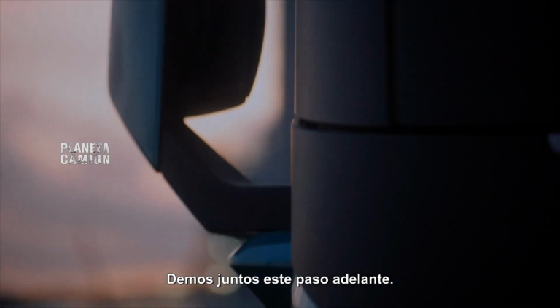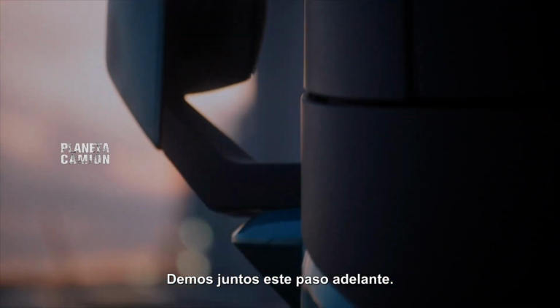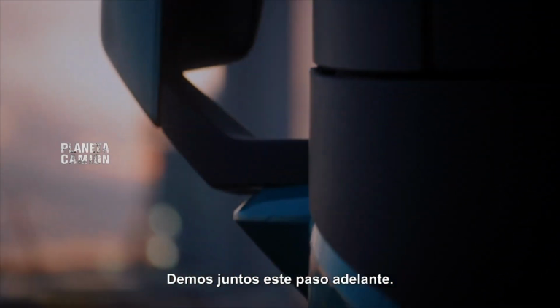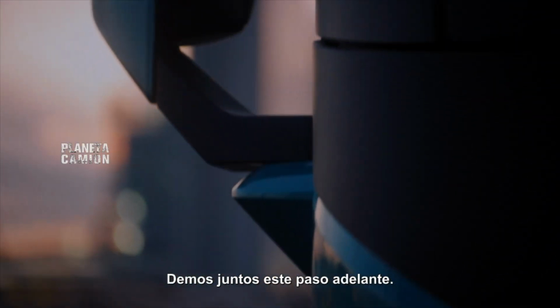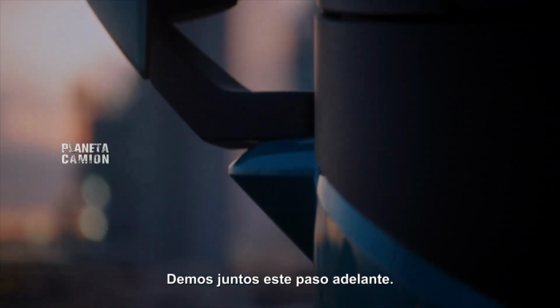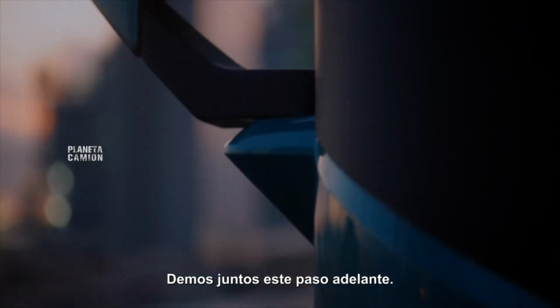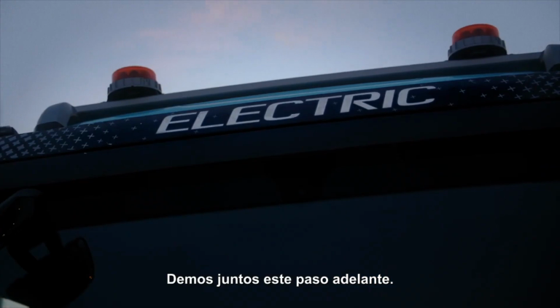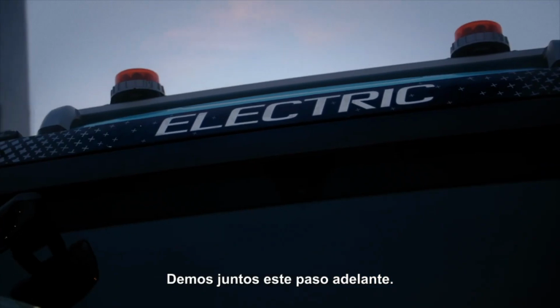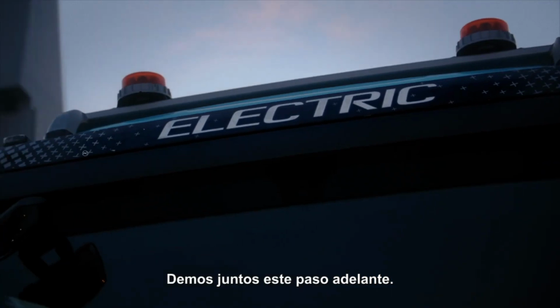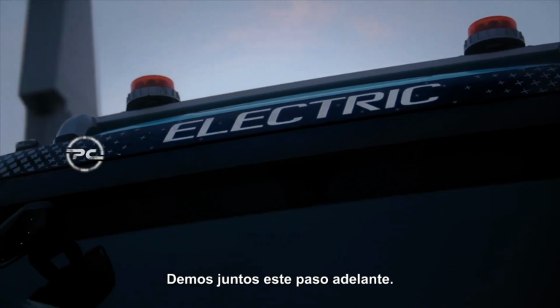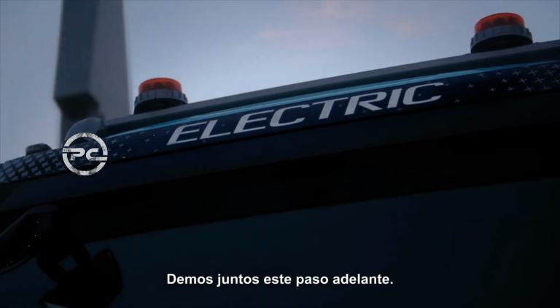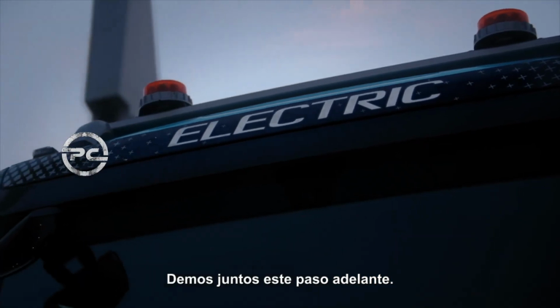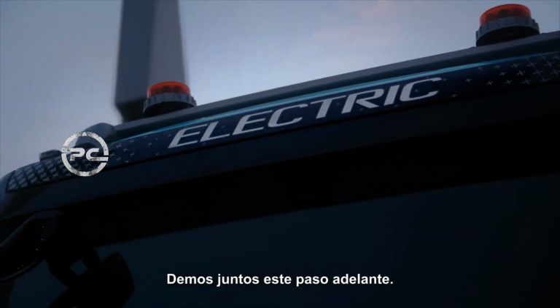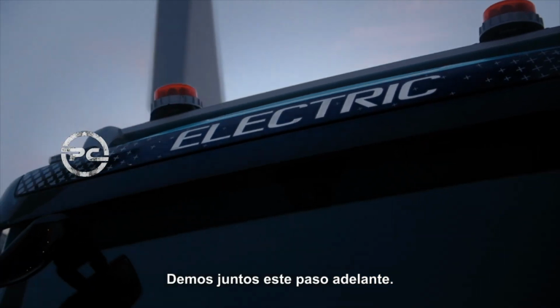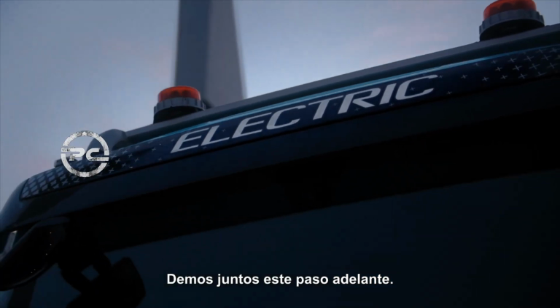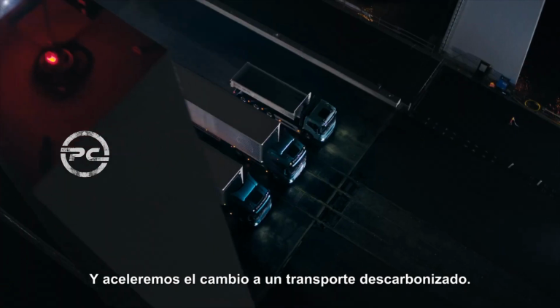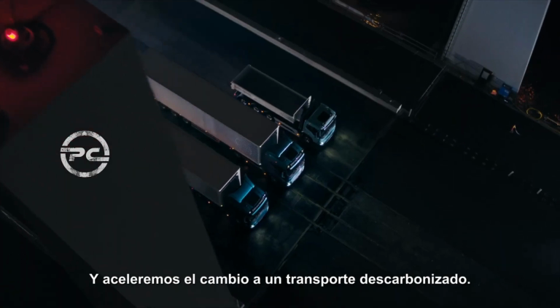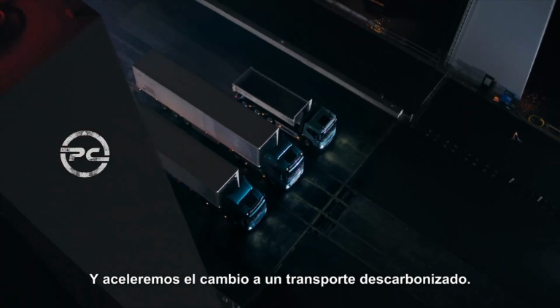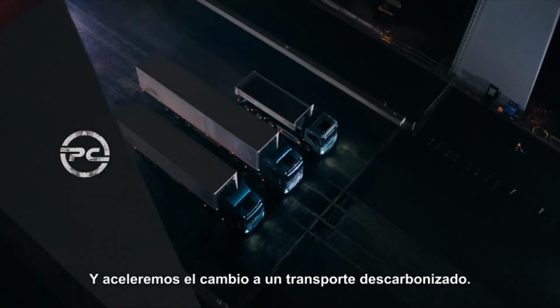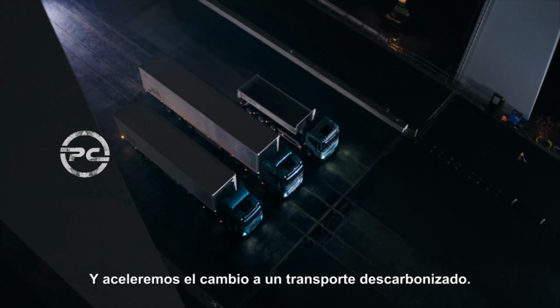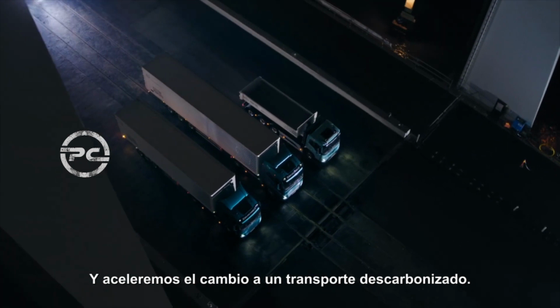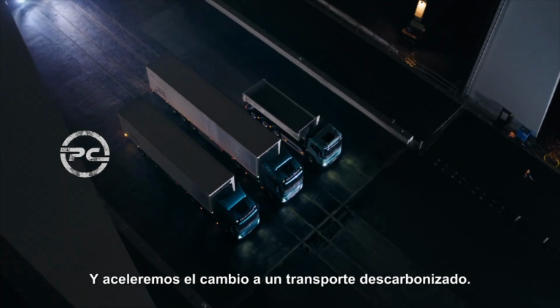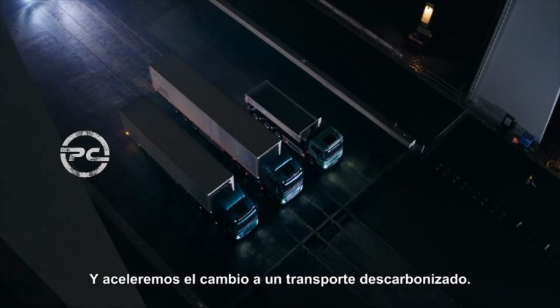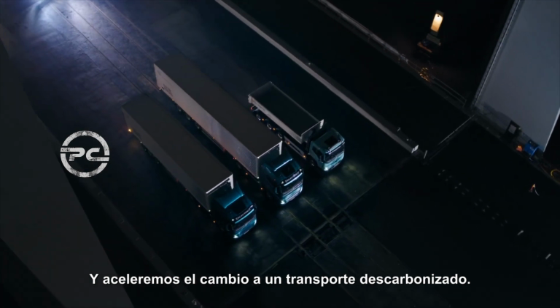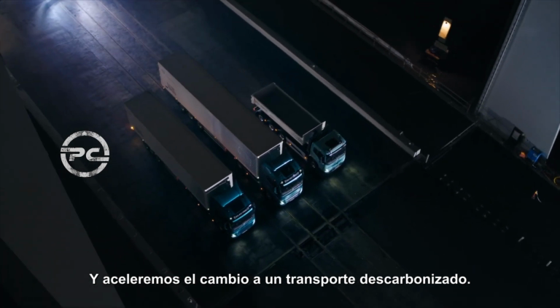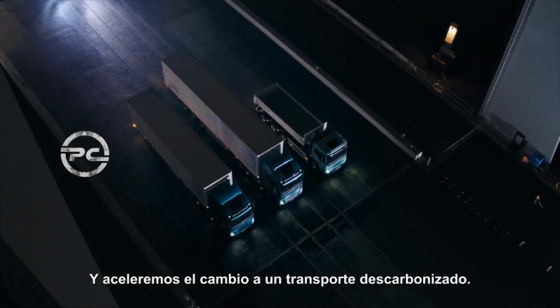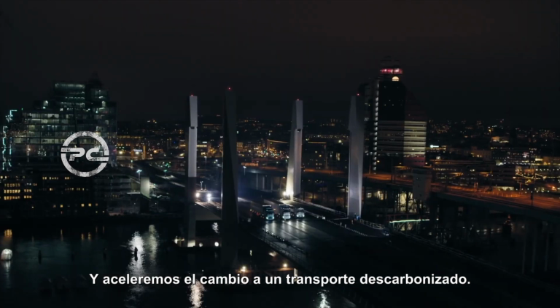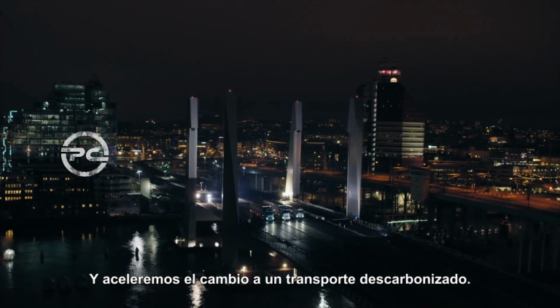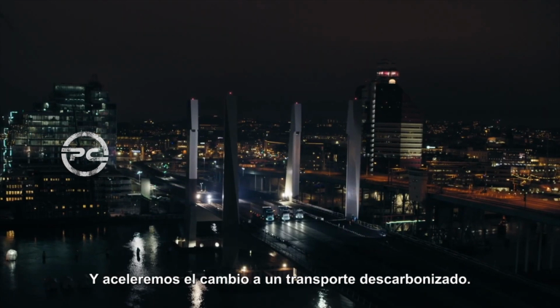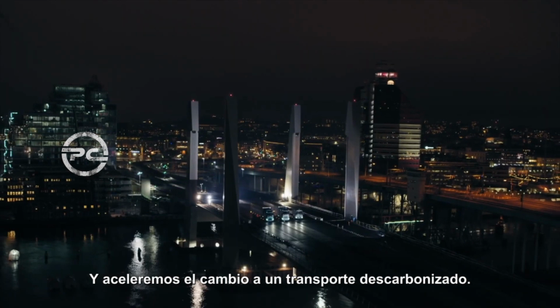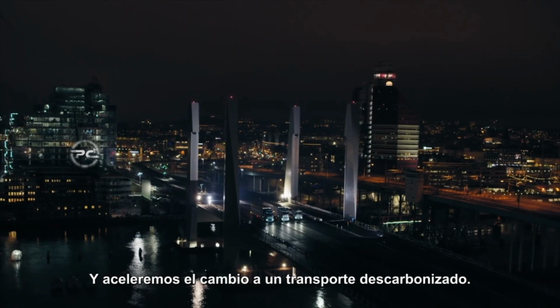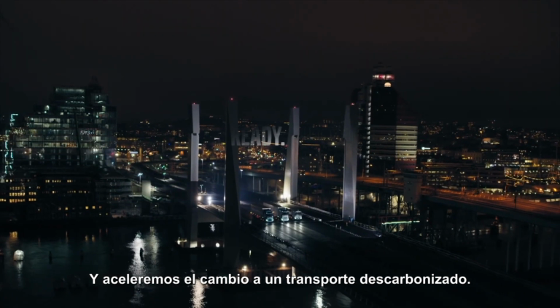So let's take this step forward together and speed up the shift to fossil-free transports.